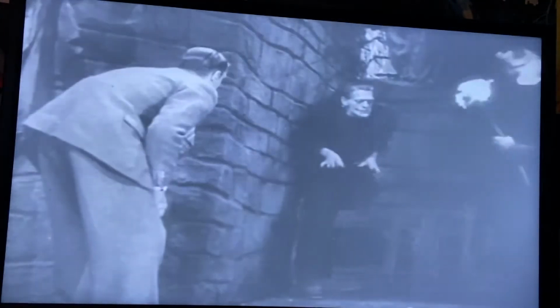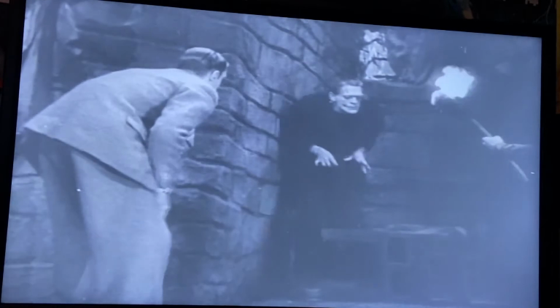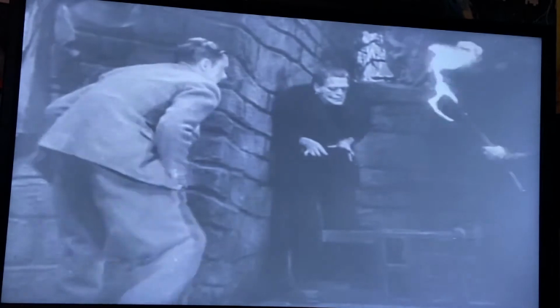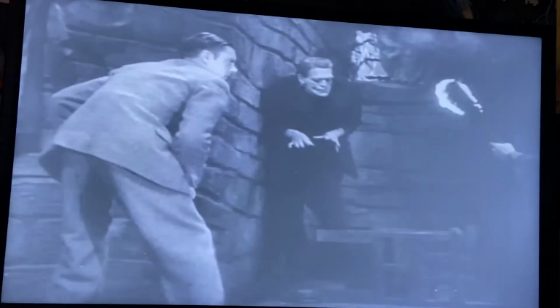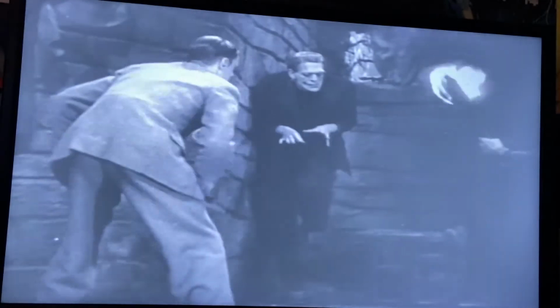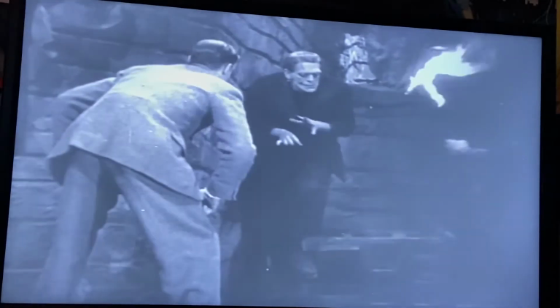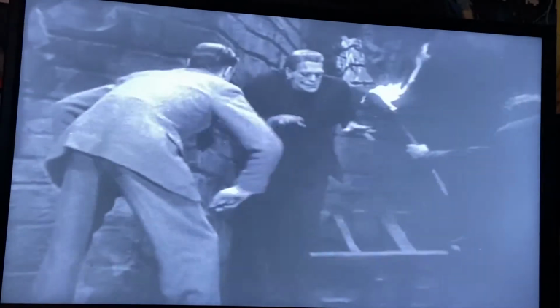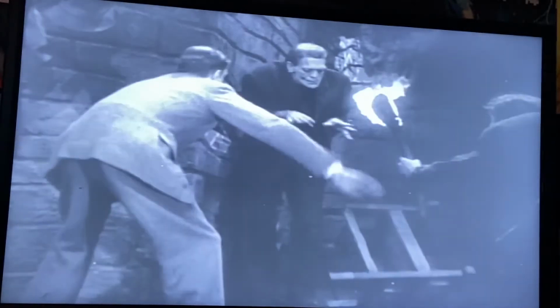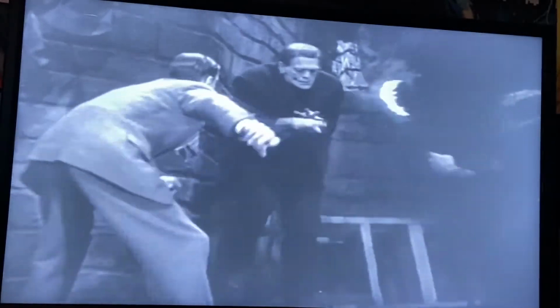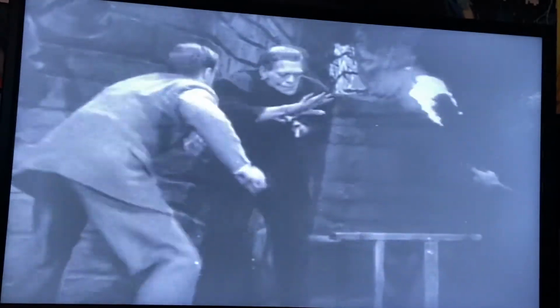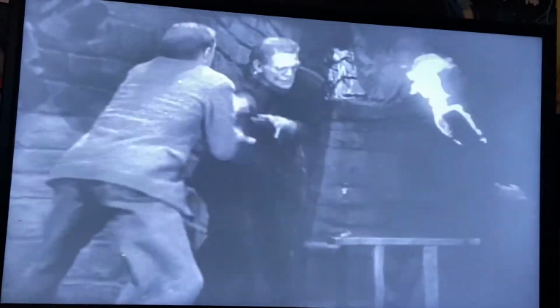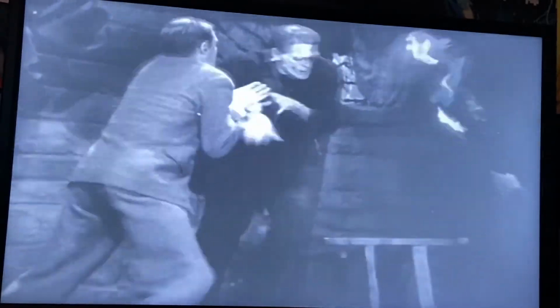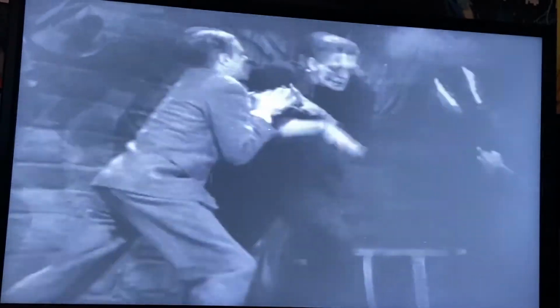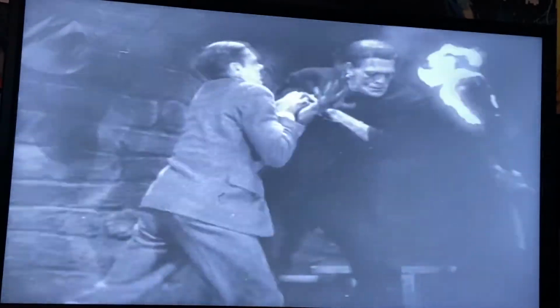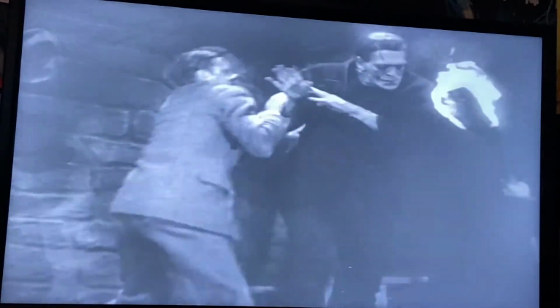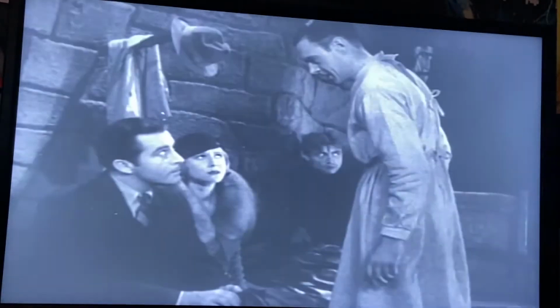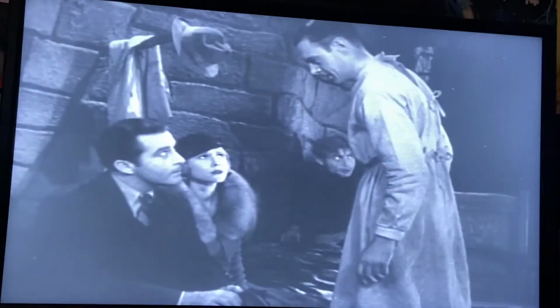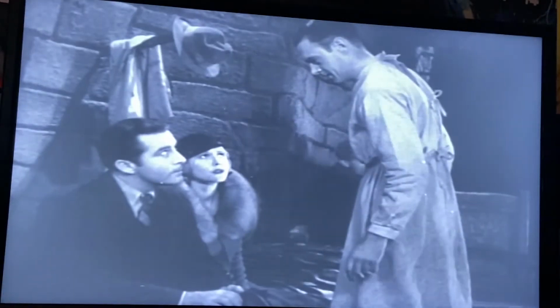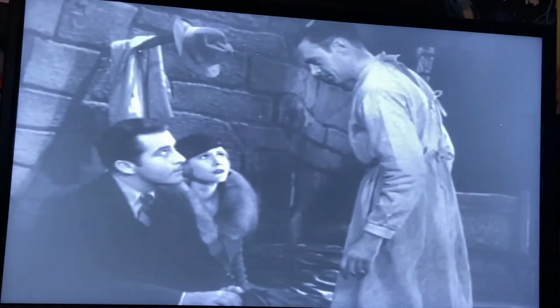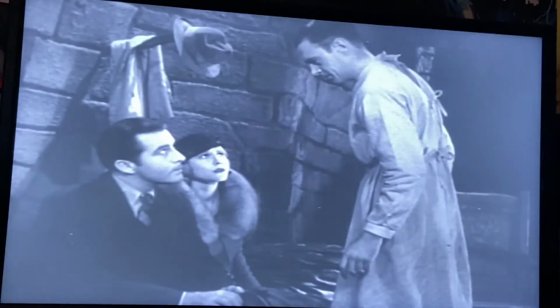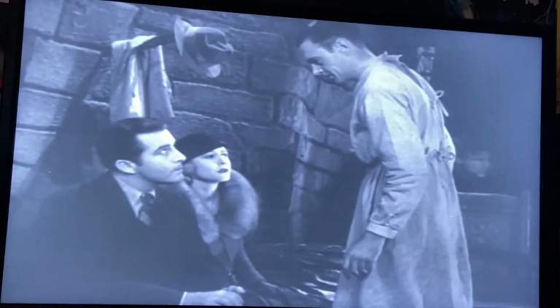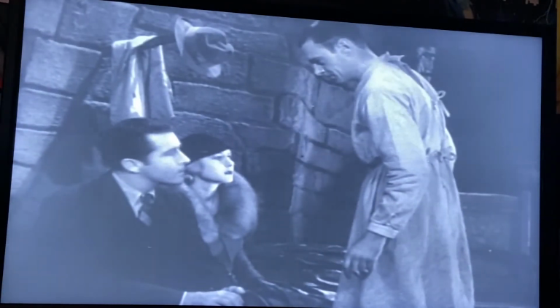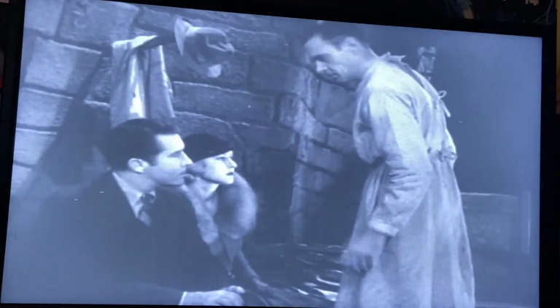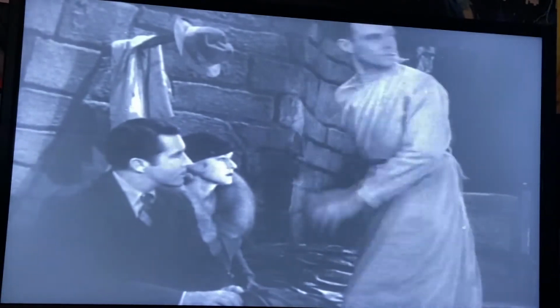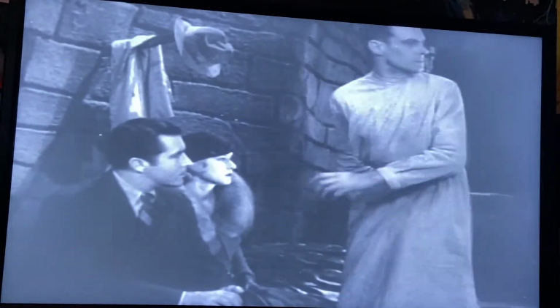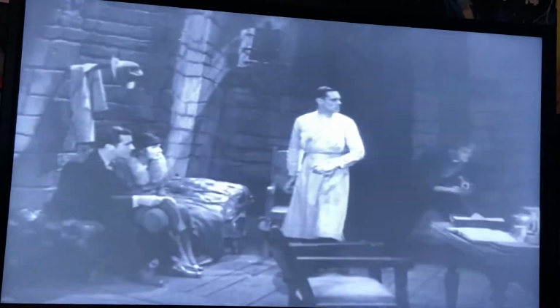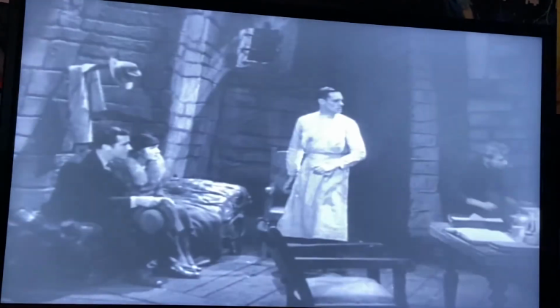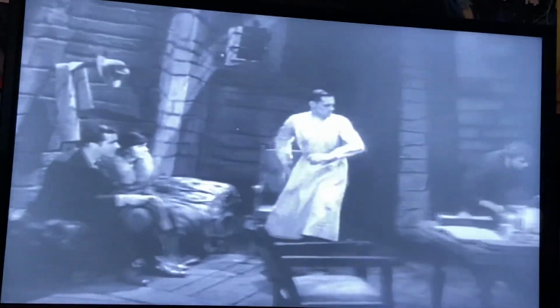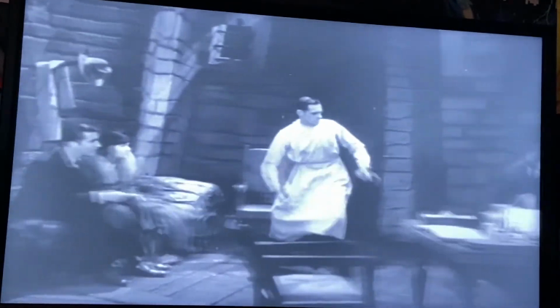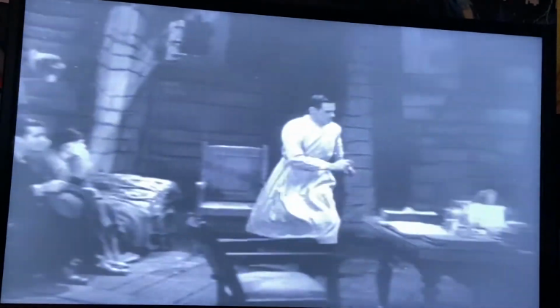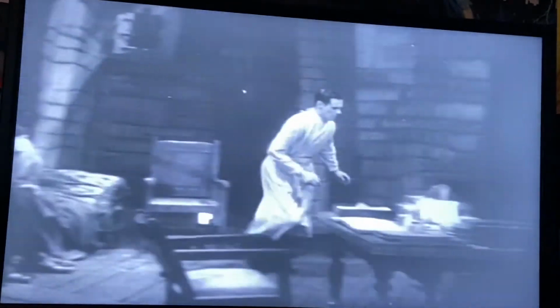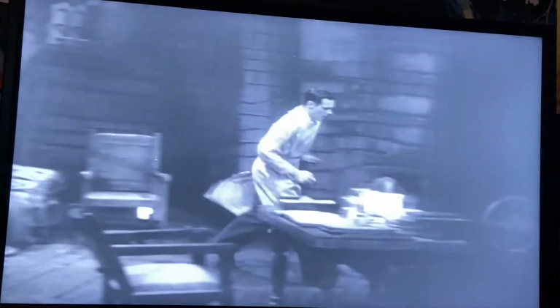Frankenstein is going to be celebrating its 90th anniversary in November, and that's pretty amazing.